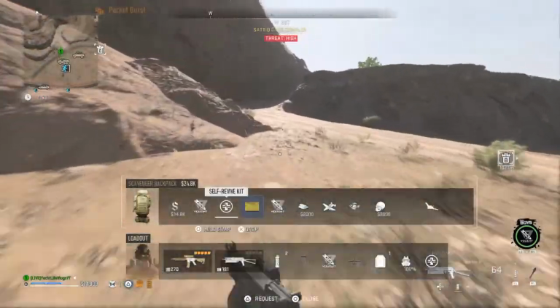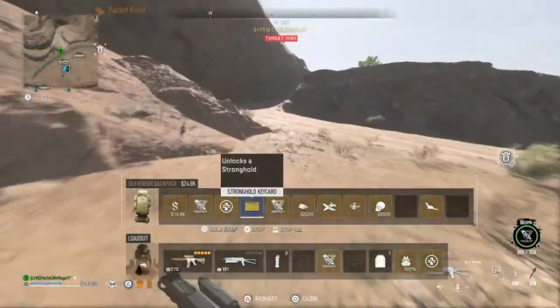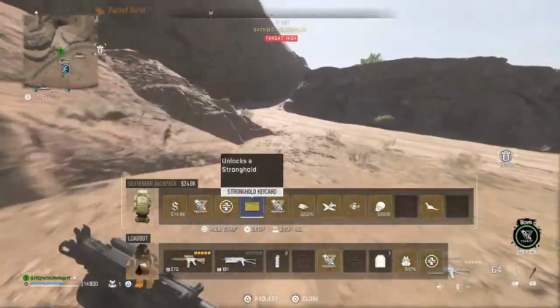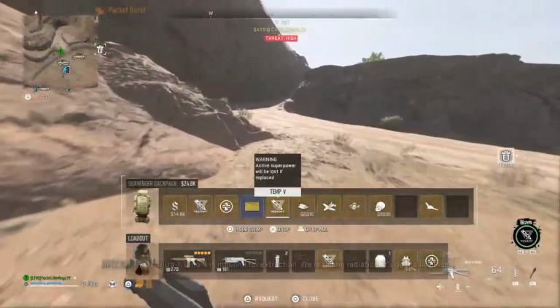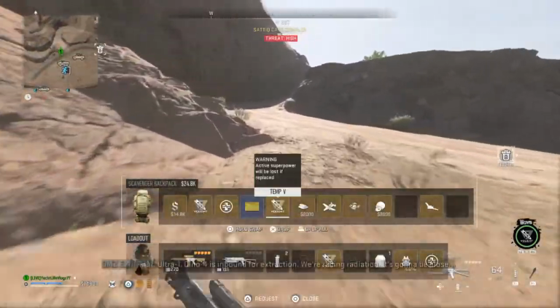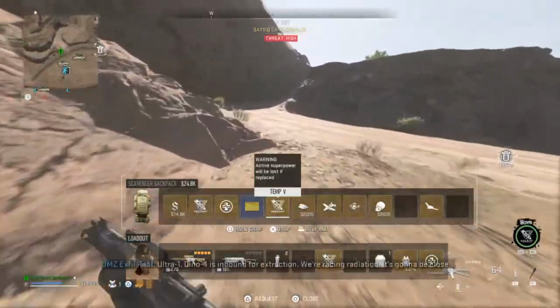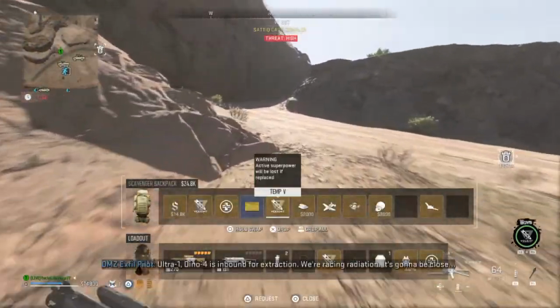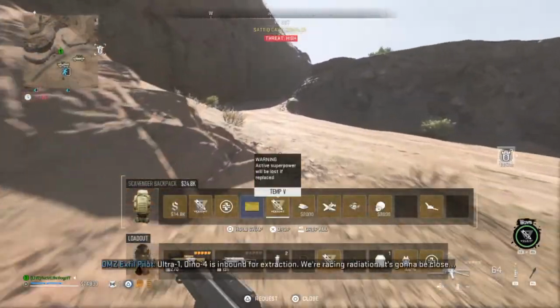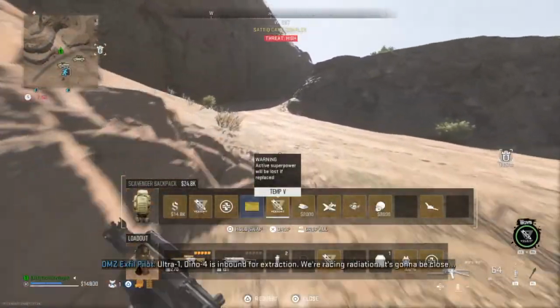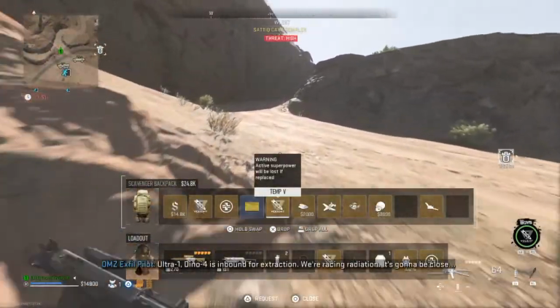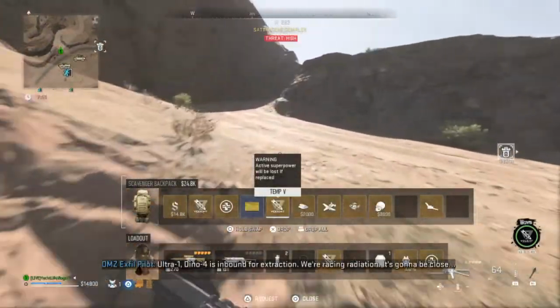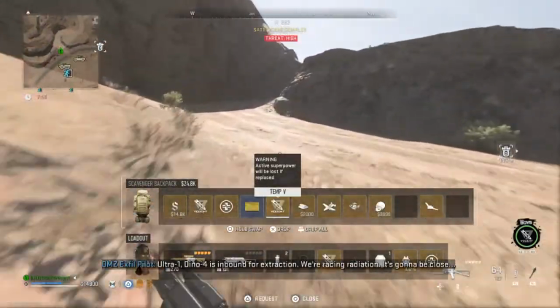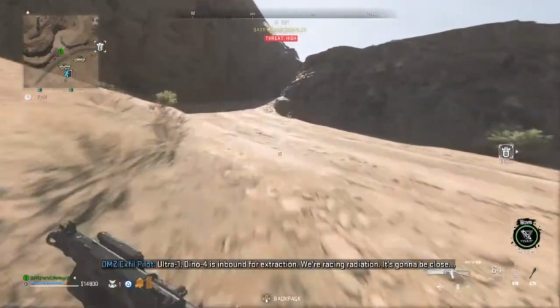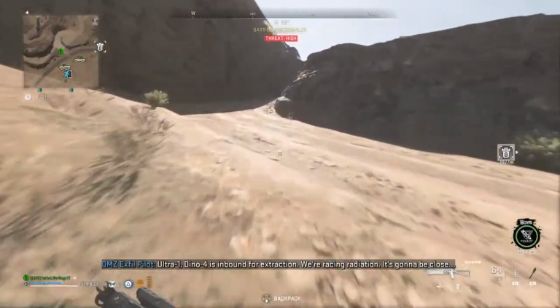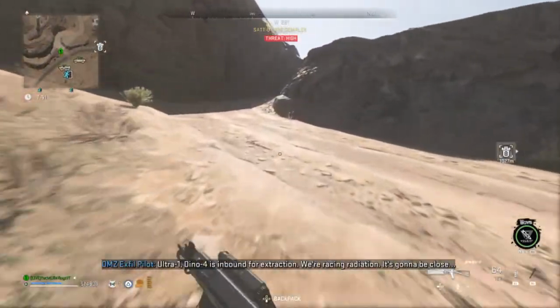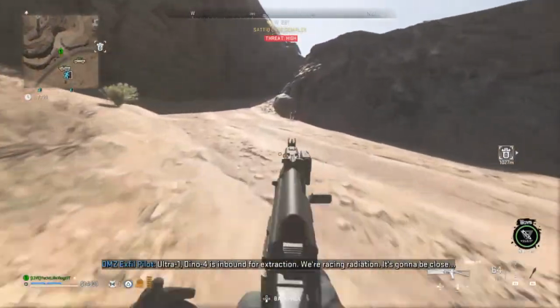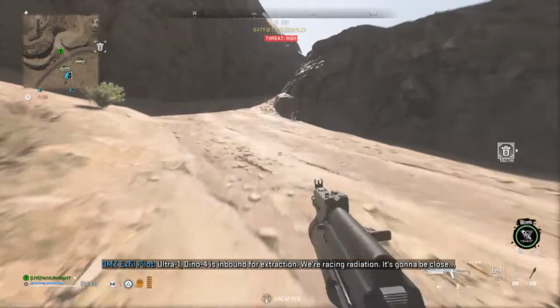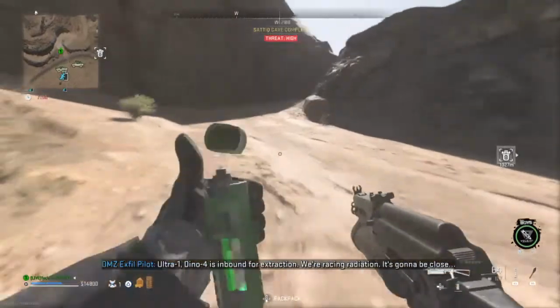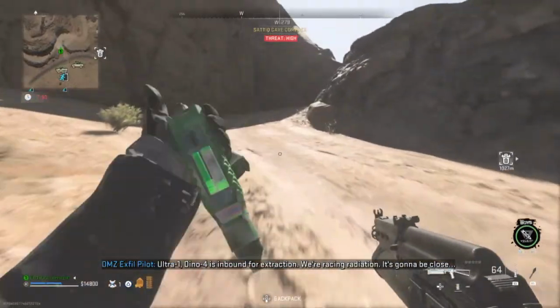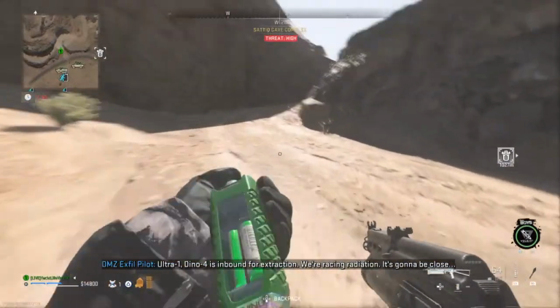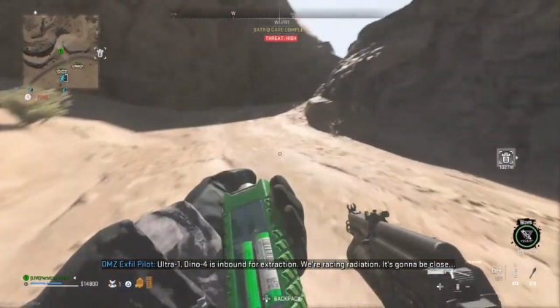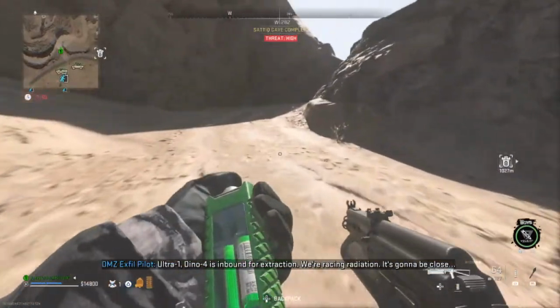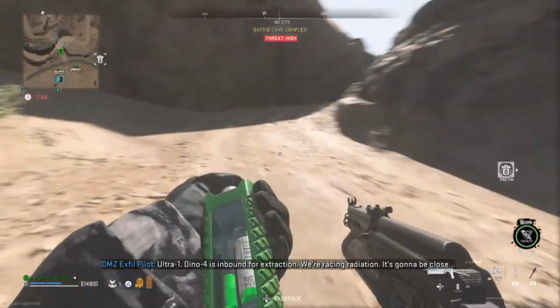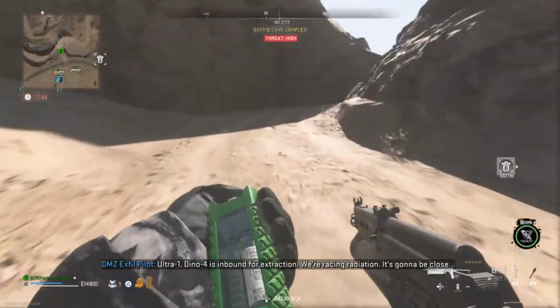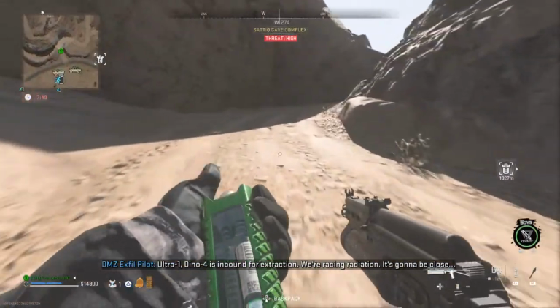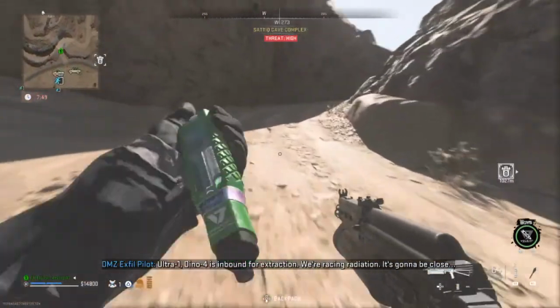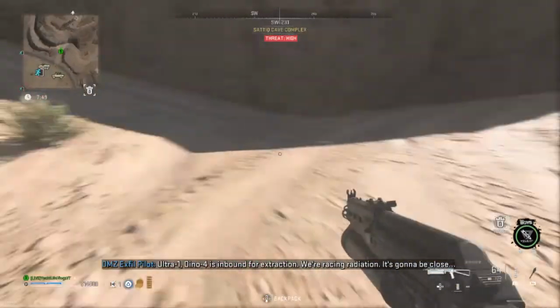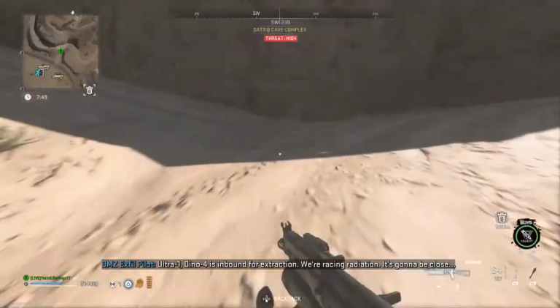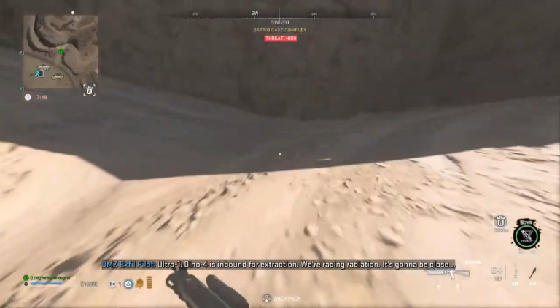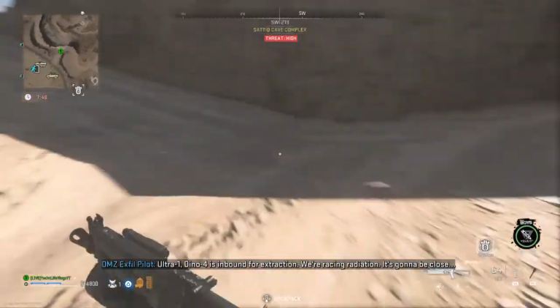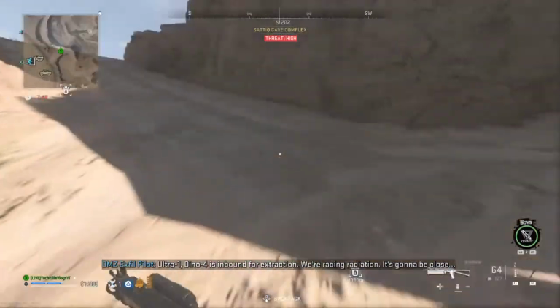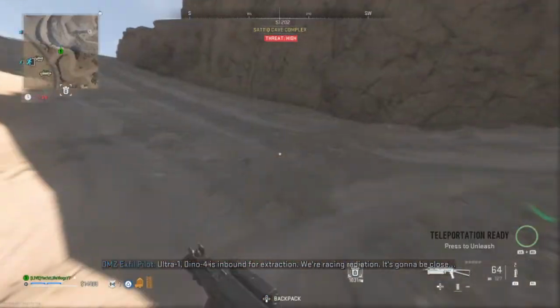Ultra 1, Dino 4 is inbound for extraction. We're racing radiation — it's gonna be close.